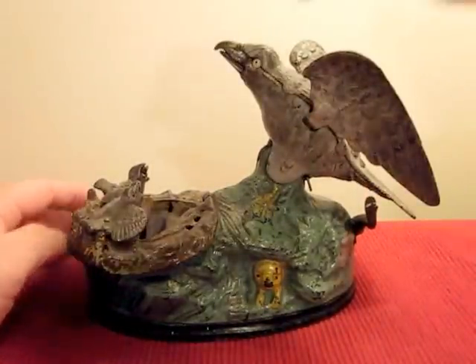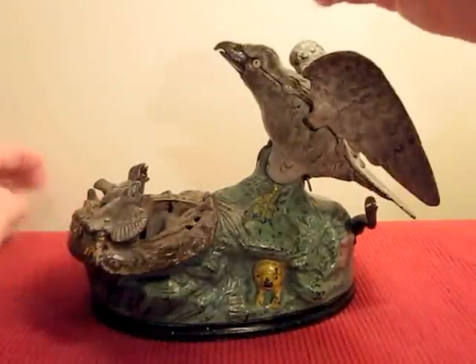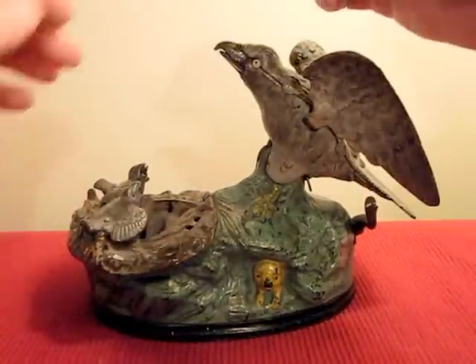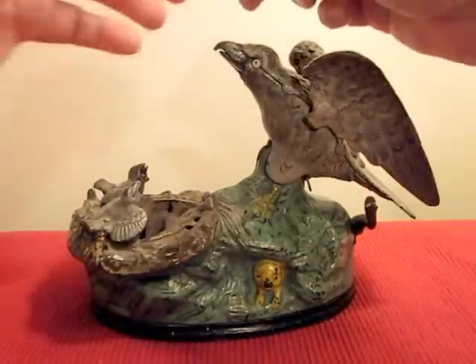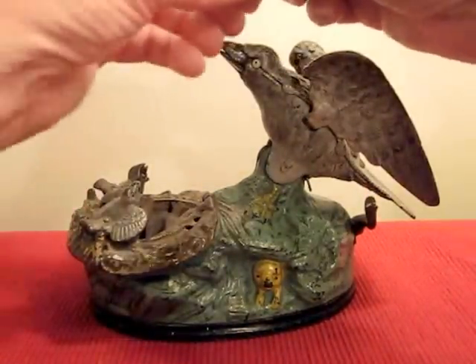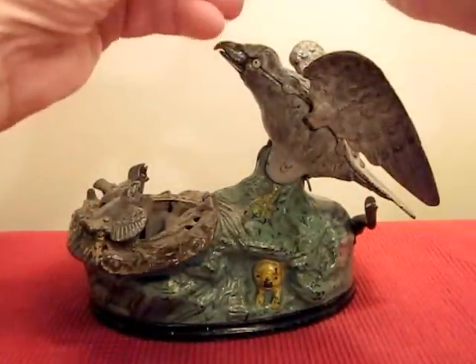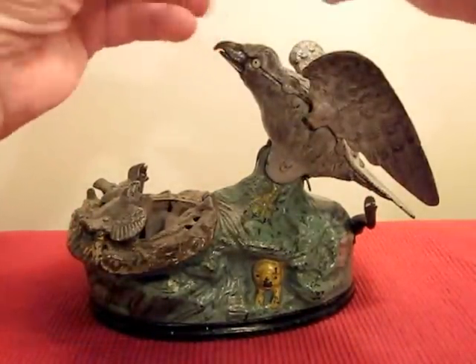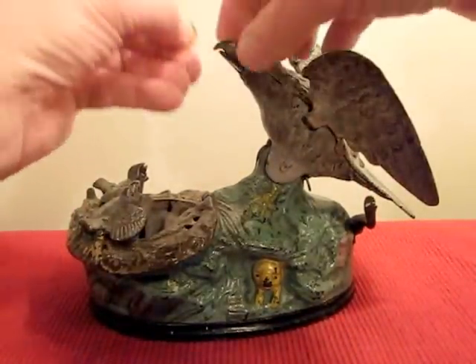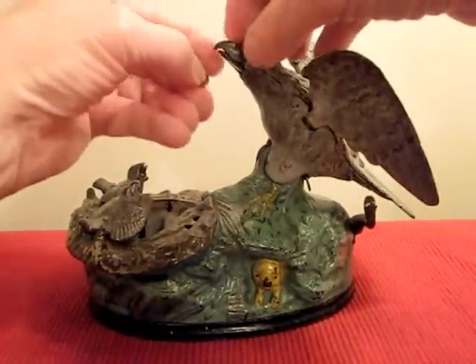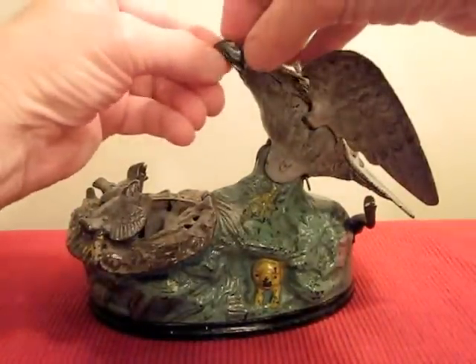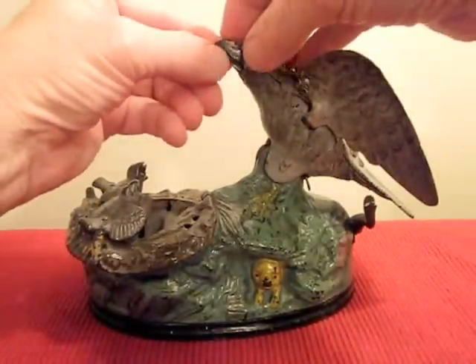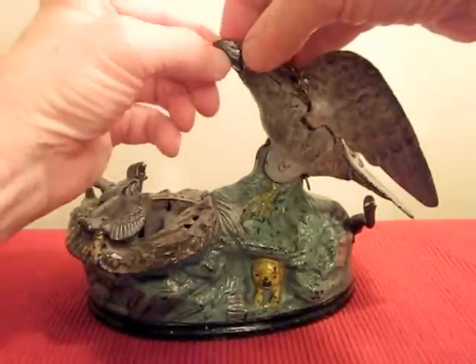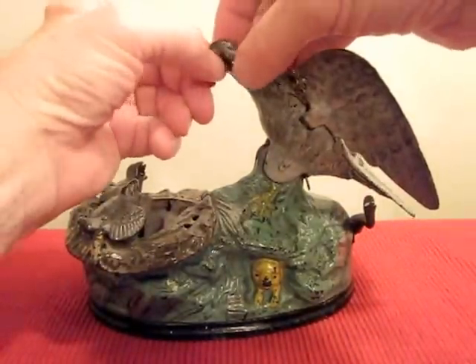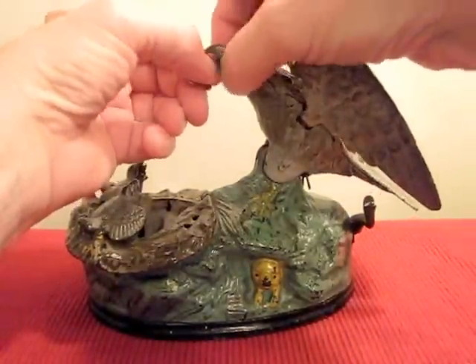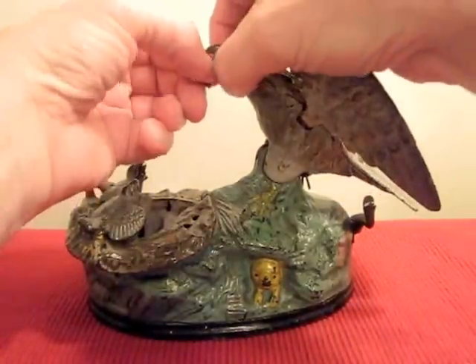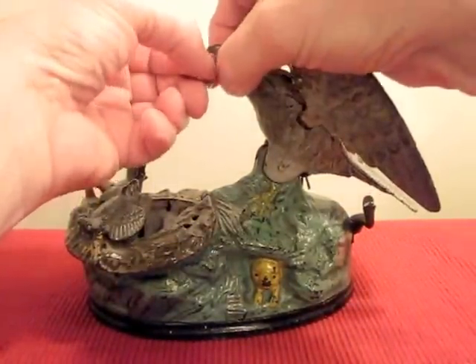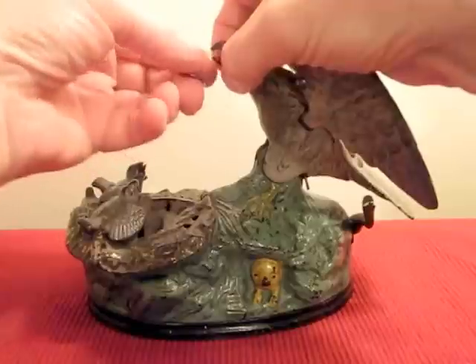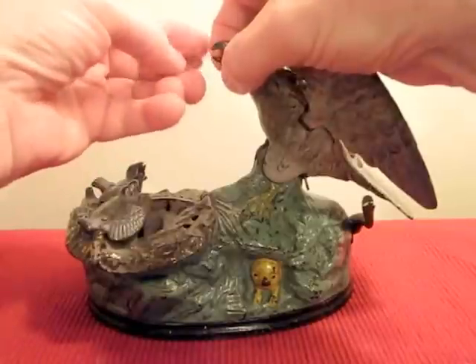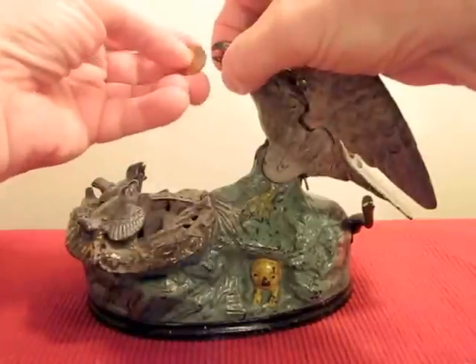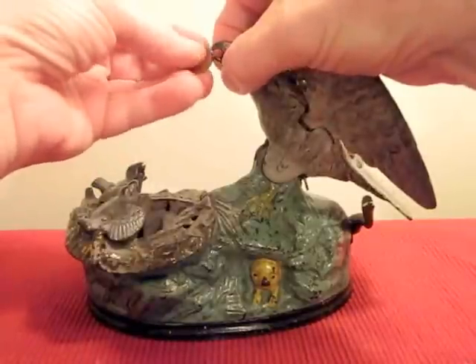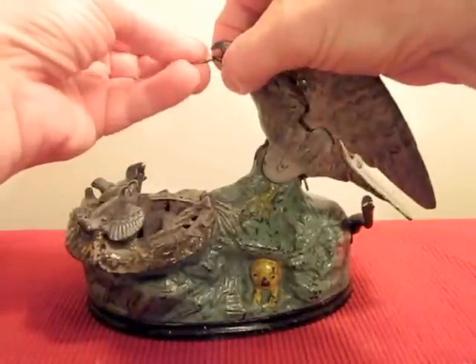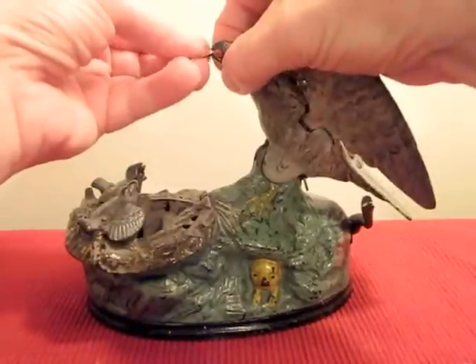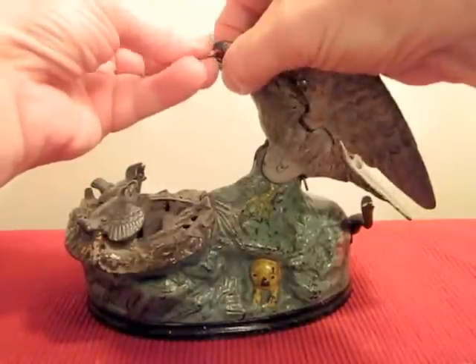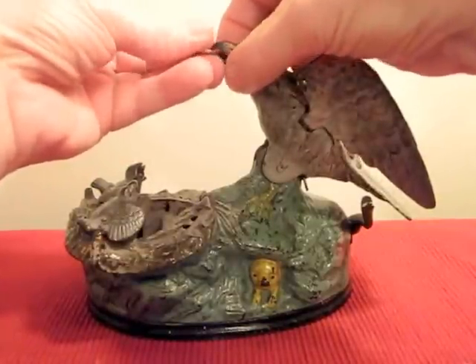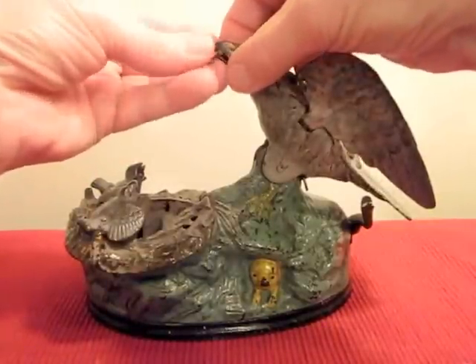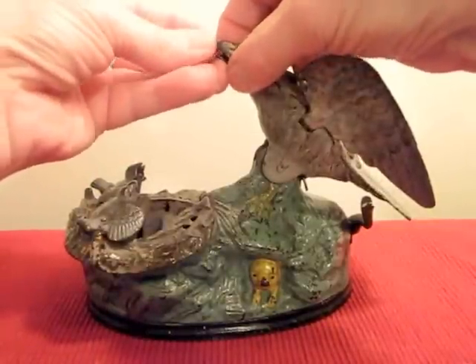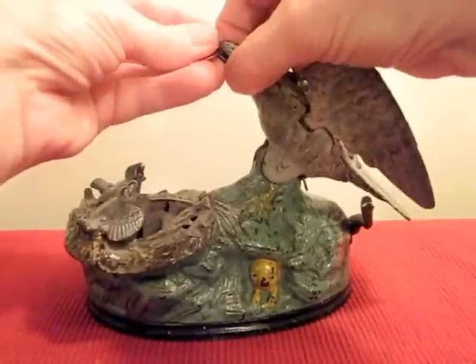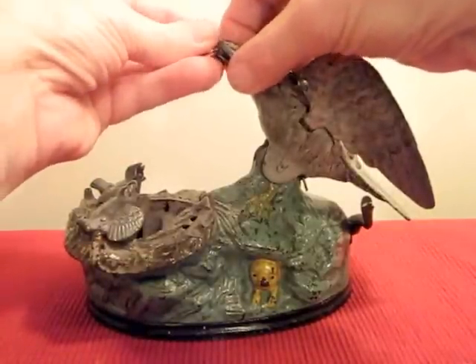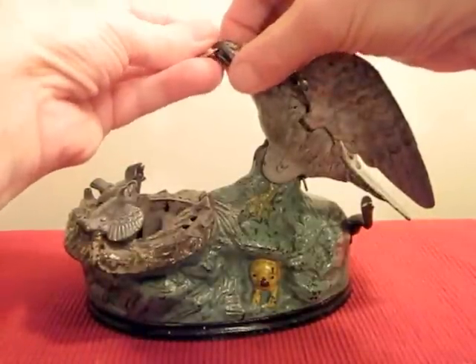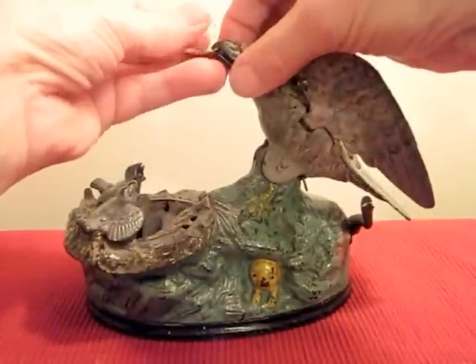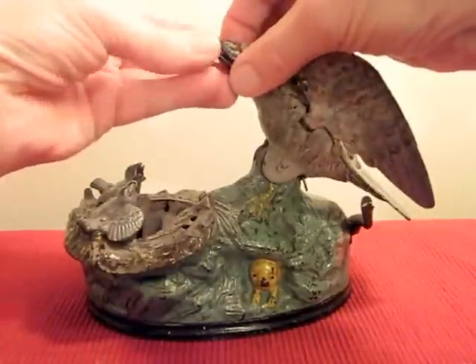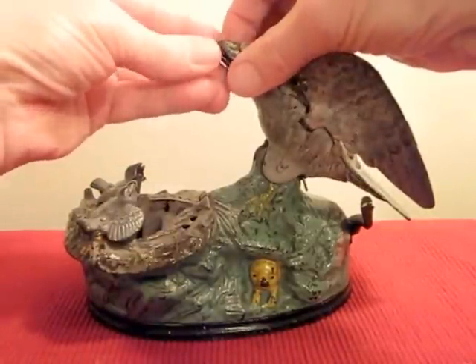This was a very popular bank. As such, there were a lot of them sold, but this one is in excellent condition.